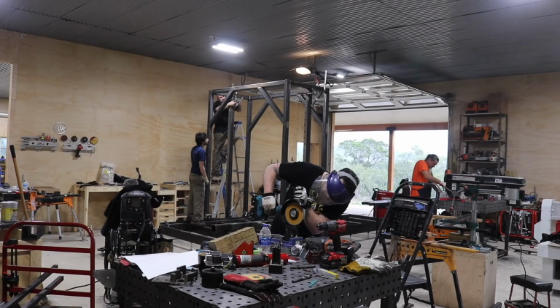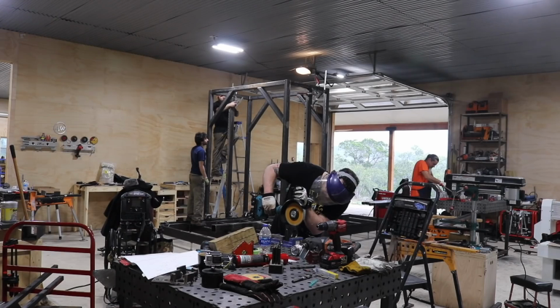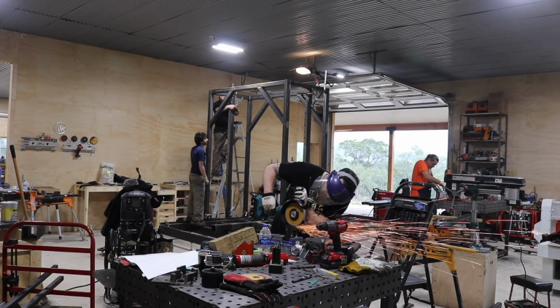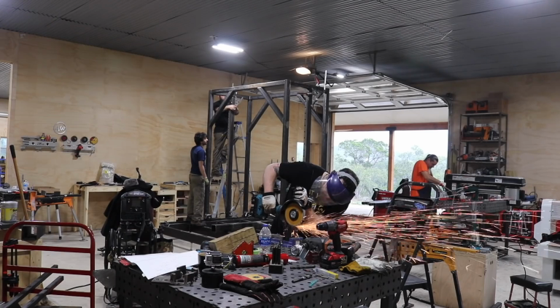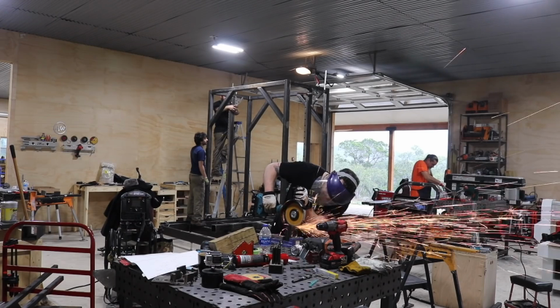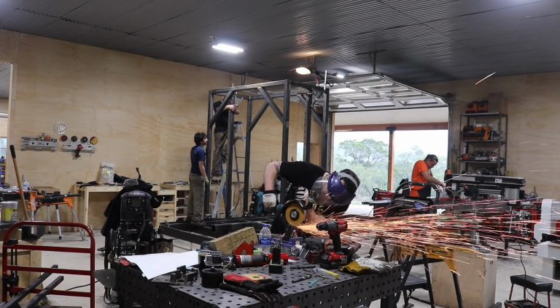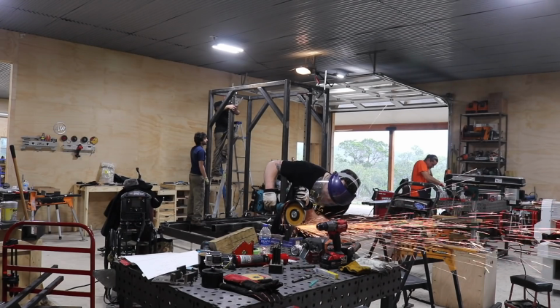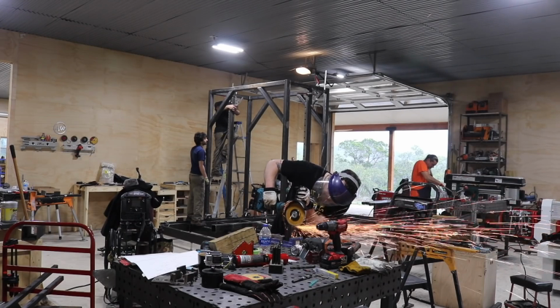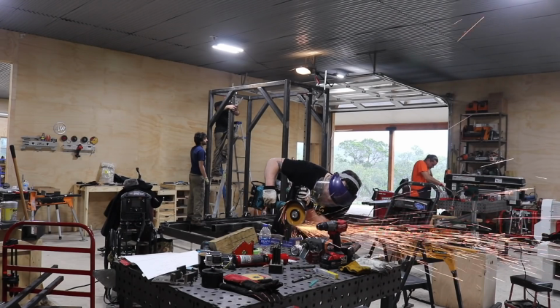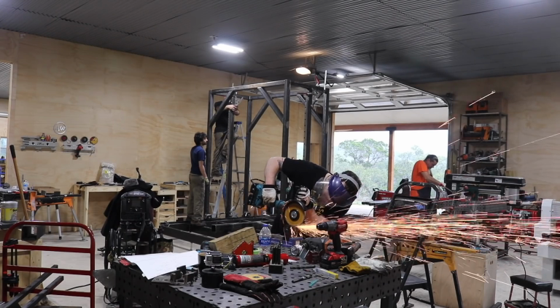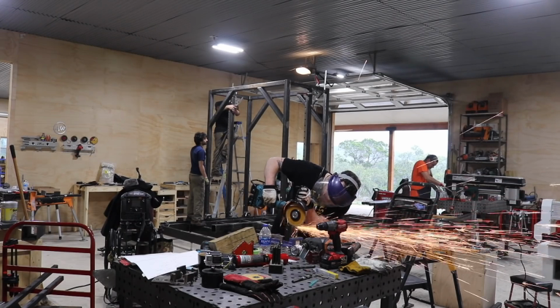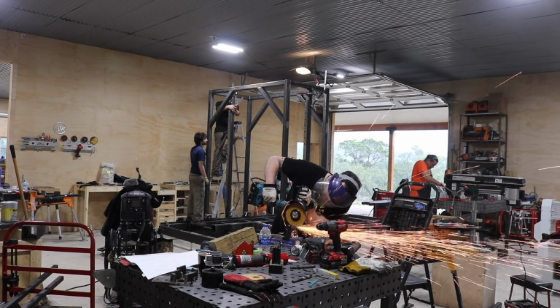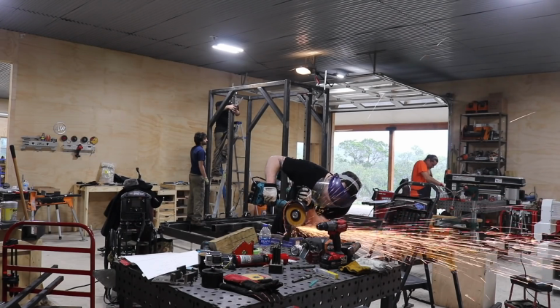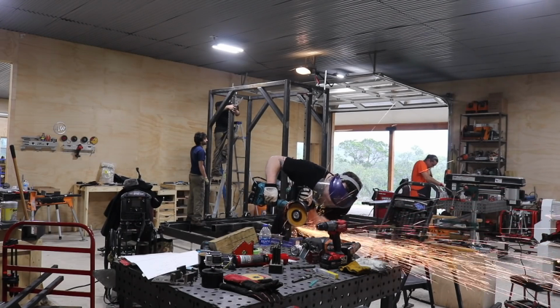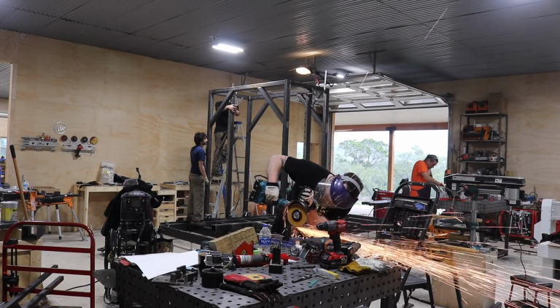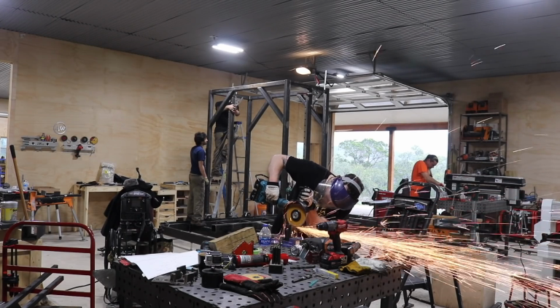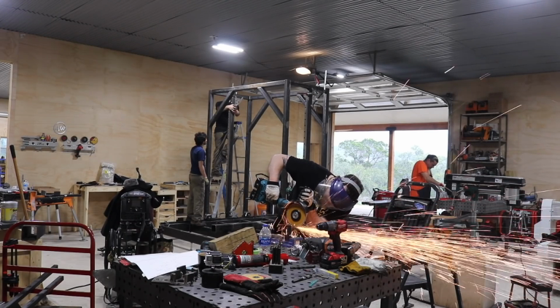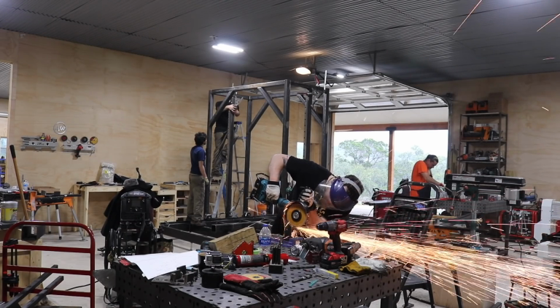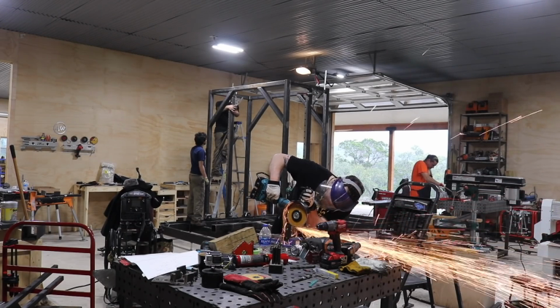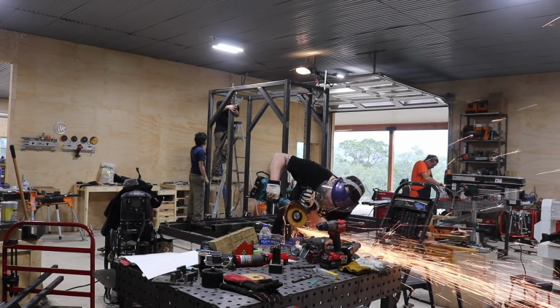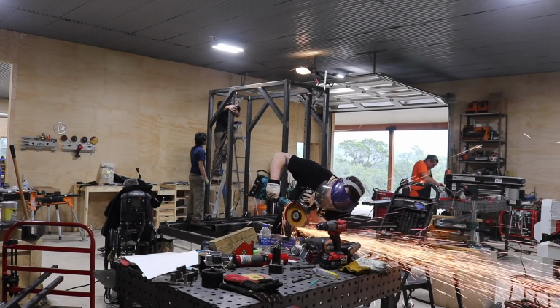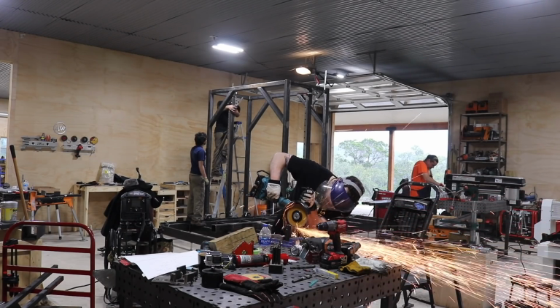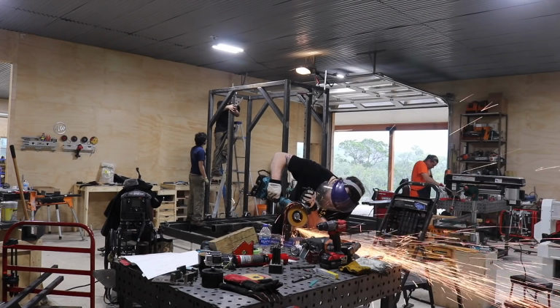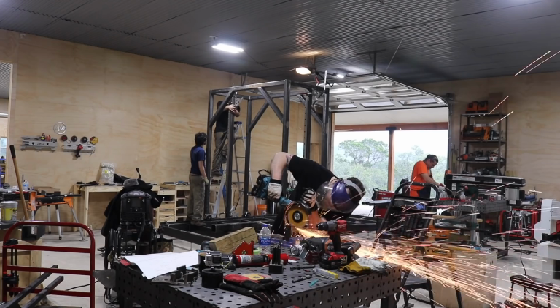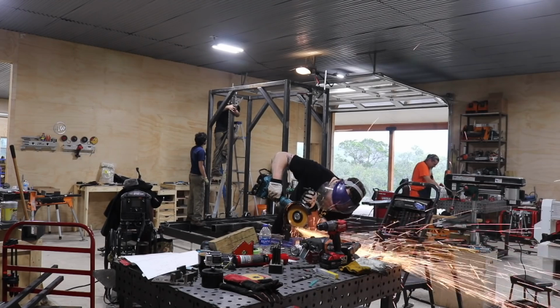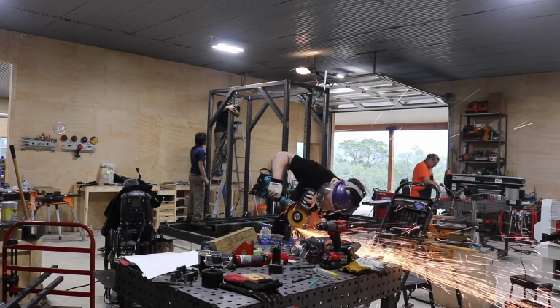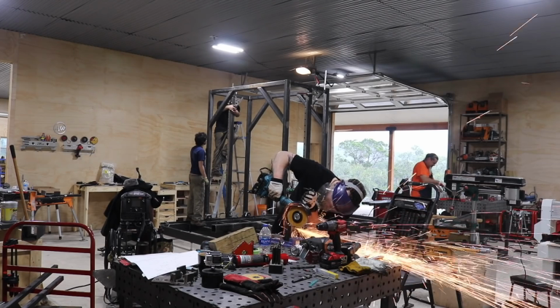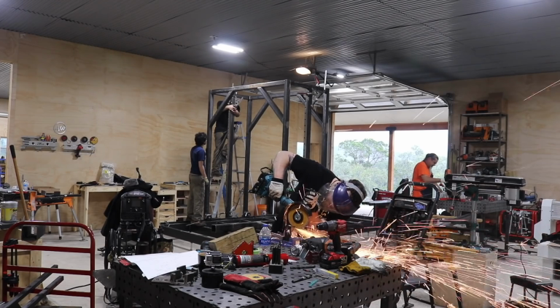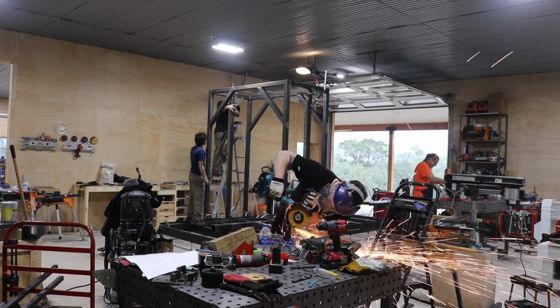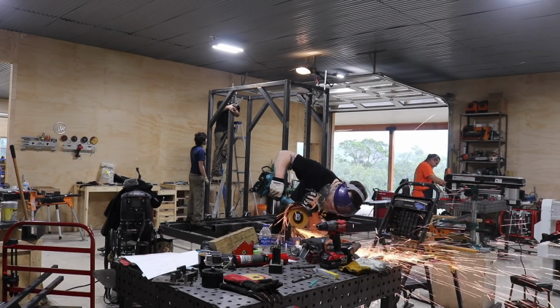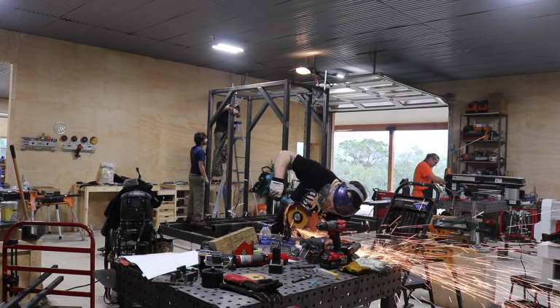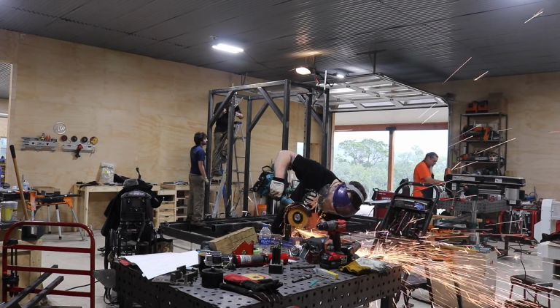After a few high fives and chuckles over their alignment rig, JD welded those two members in place. Then it was time to move this beast outside.